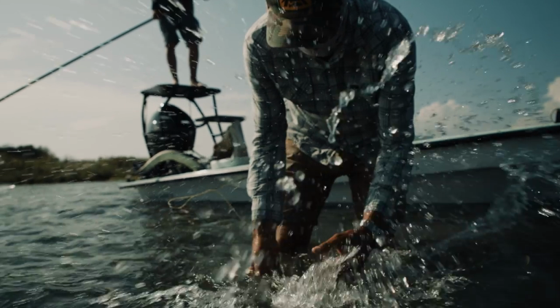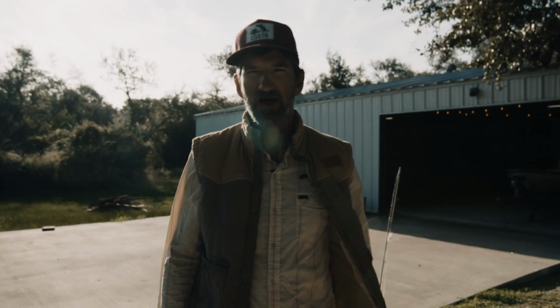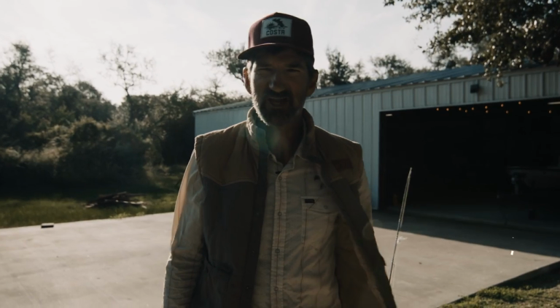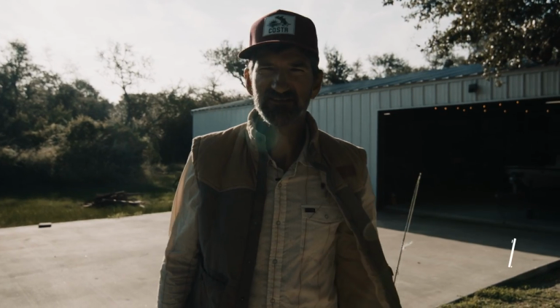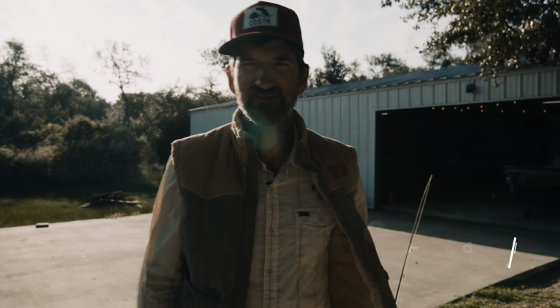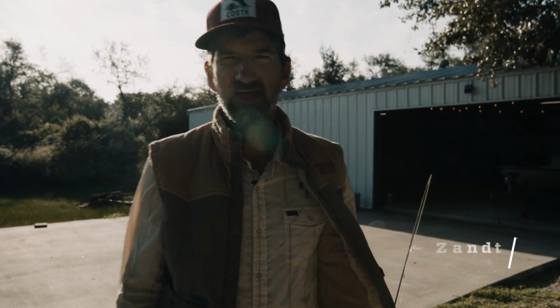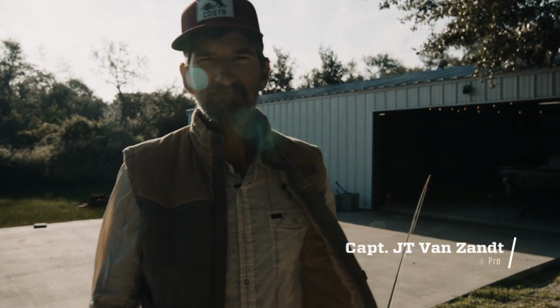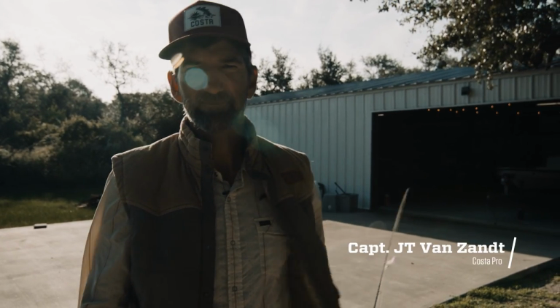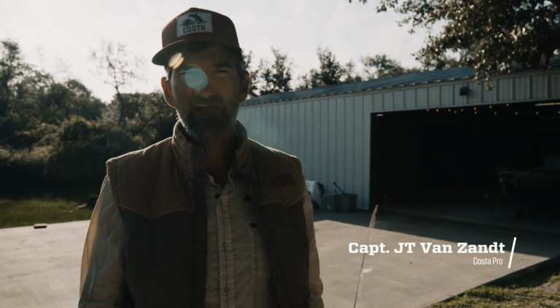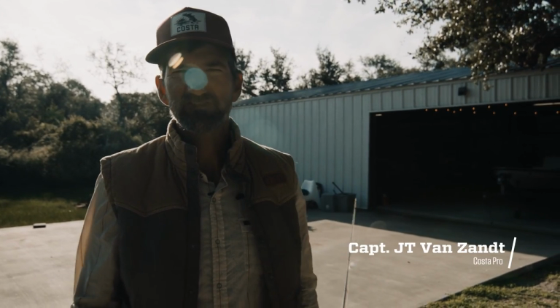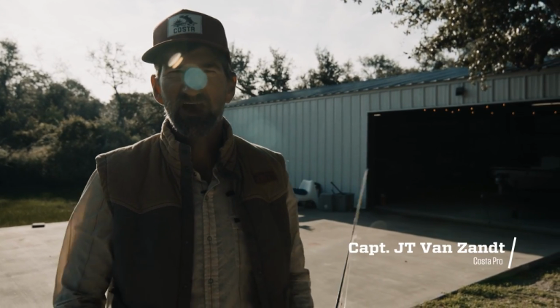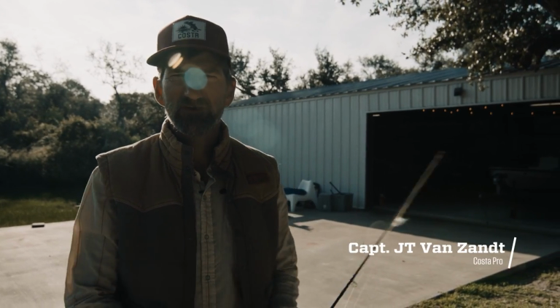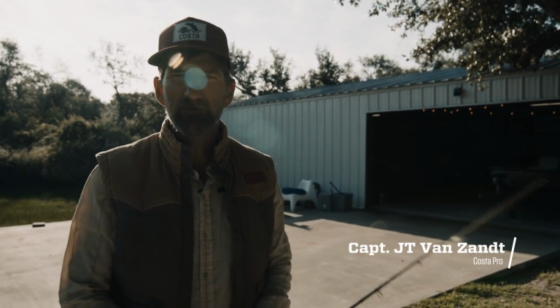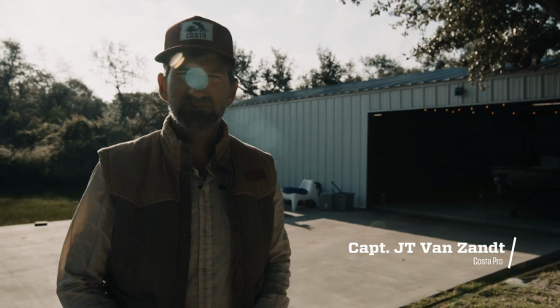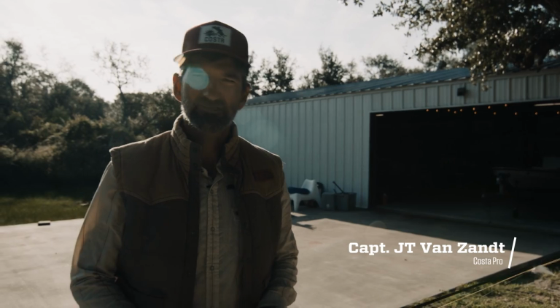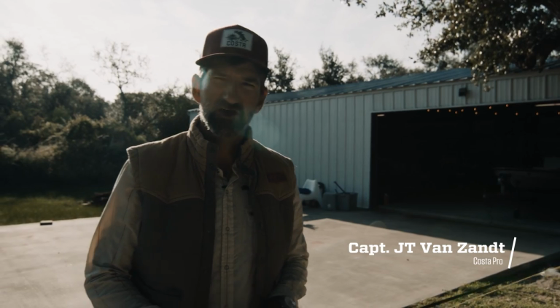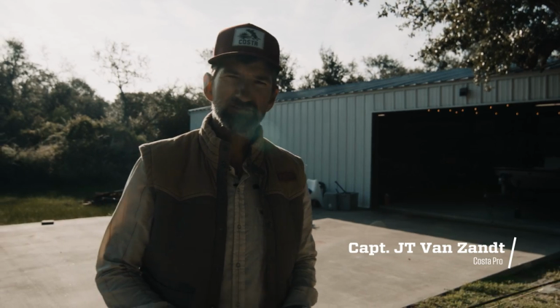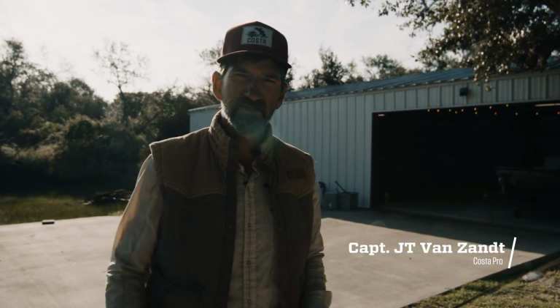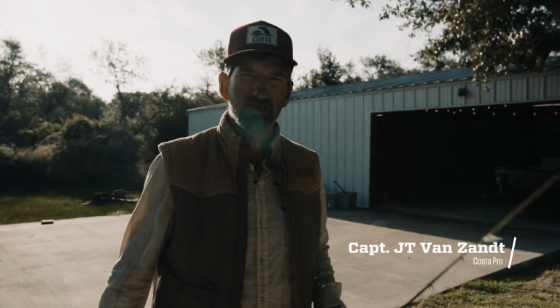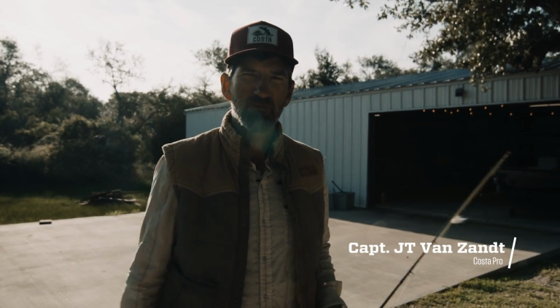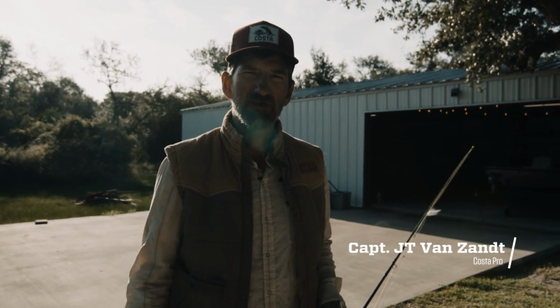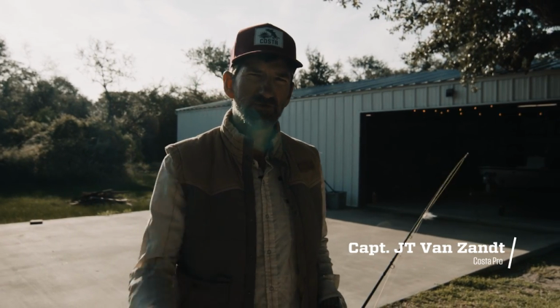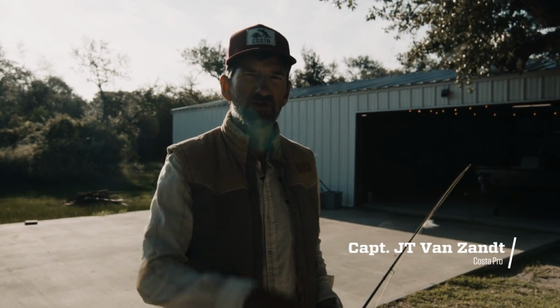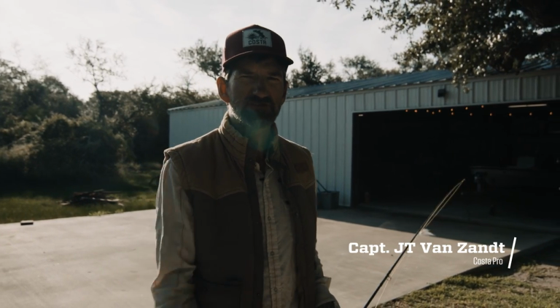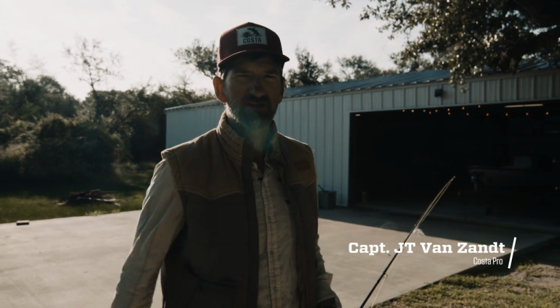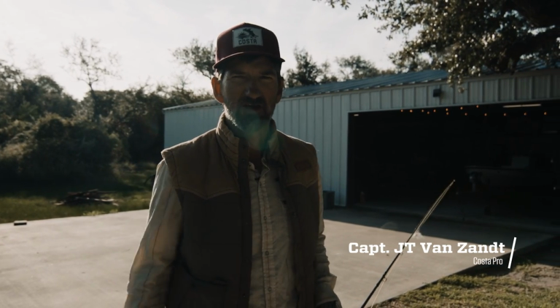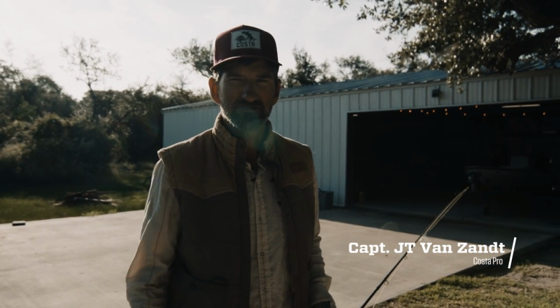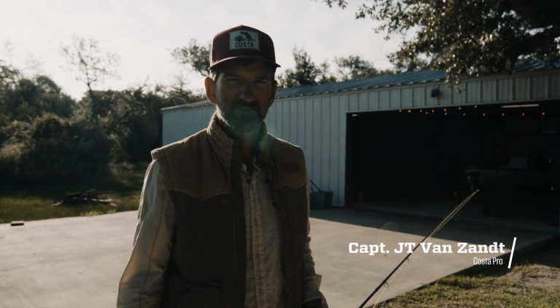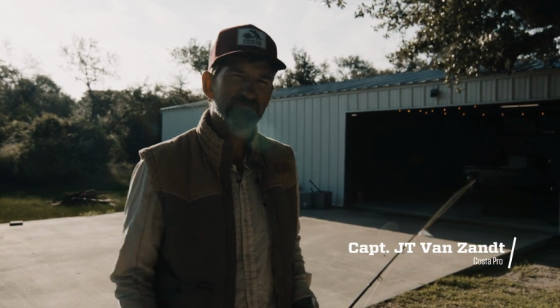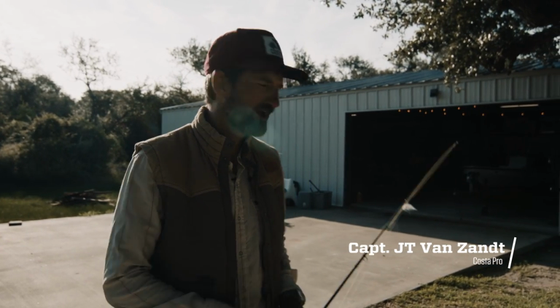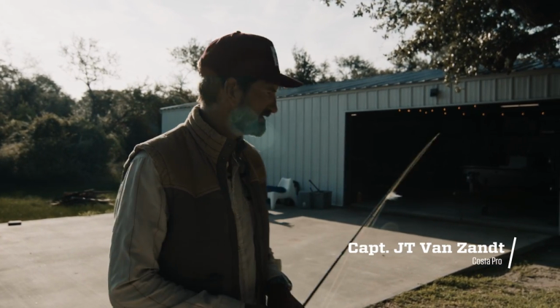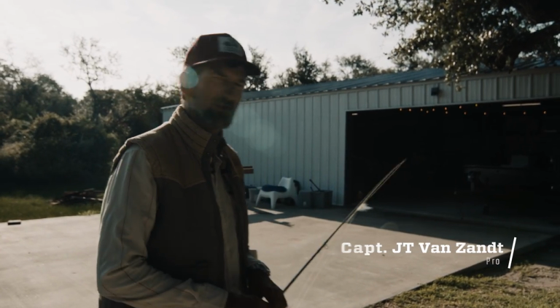I'm JT Van Zant, fly fishing guide on the Middle Texas coast, and we're here doing a Costa Gear Garage. Come check out my setup.